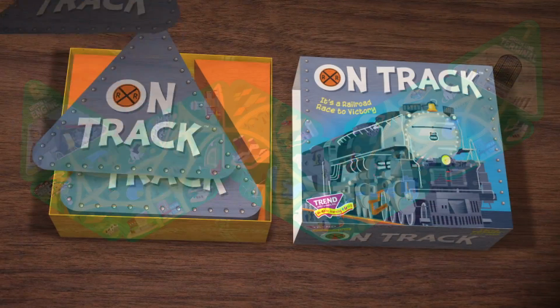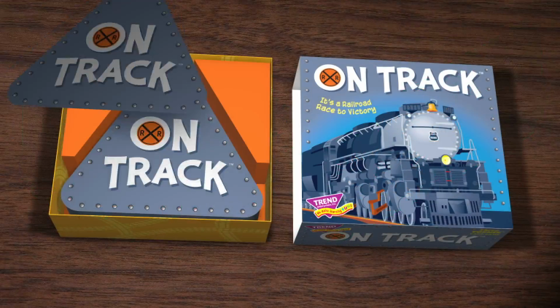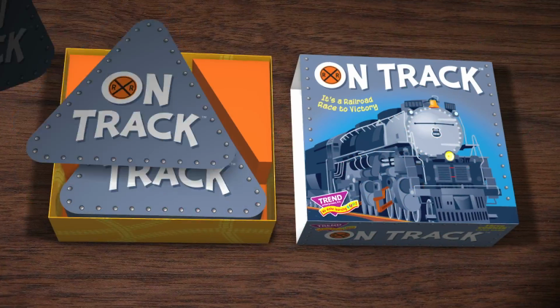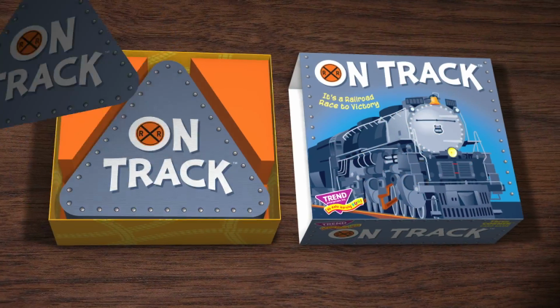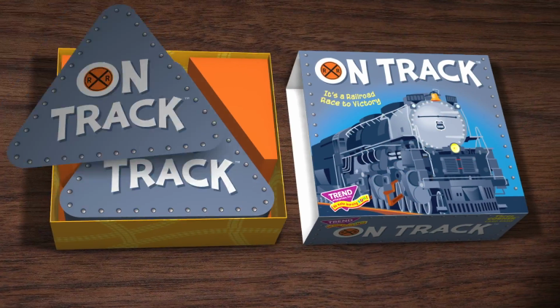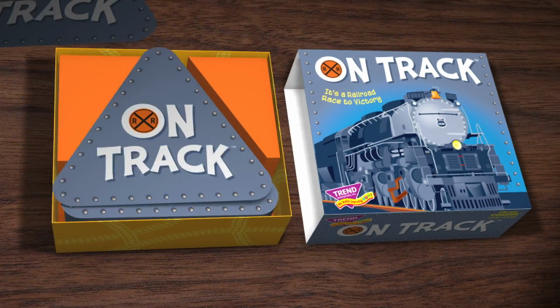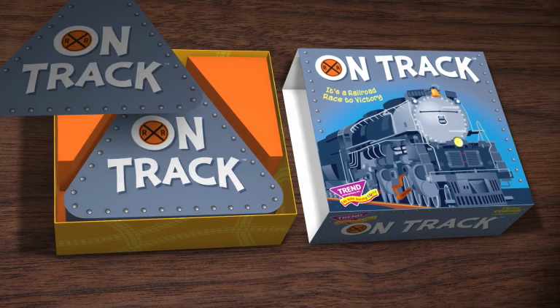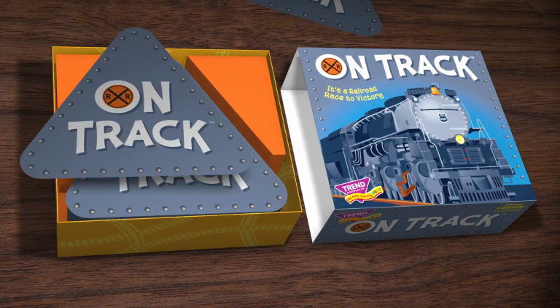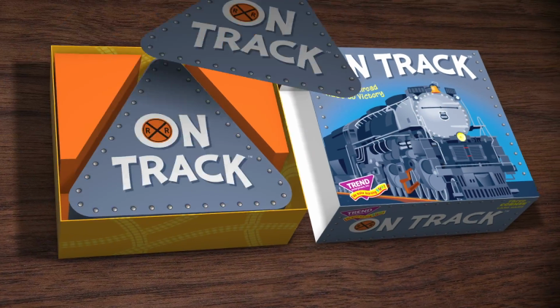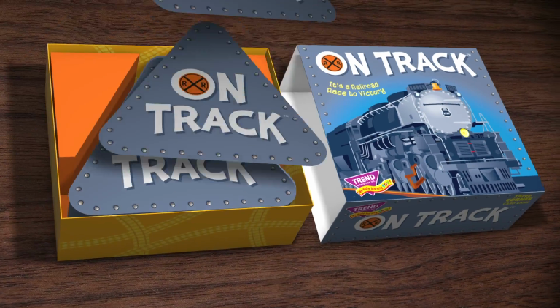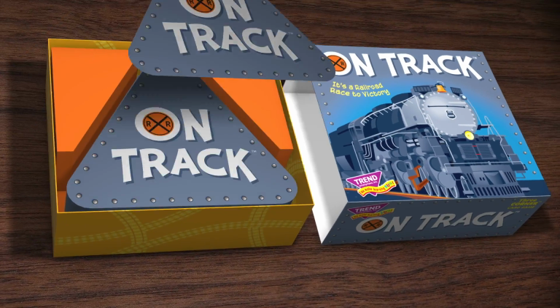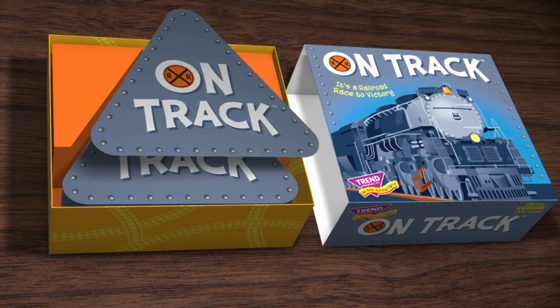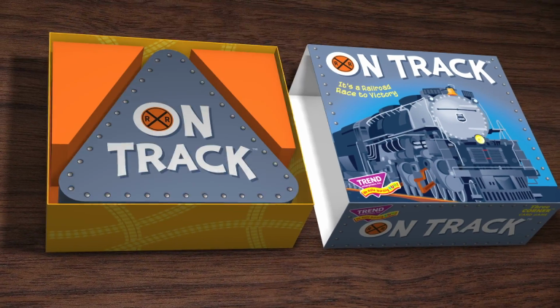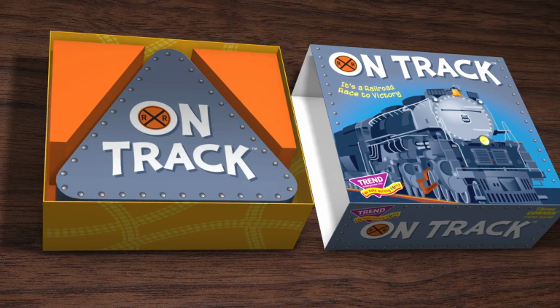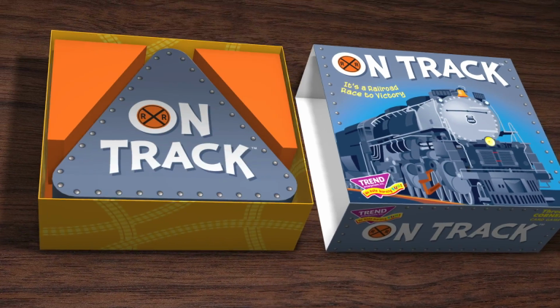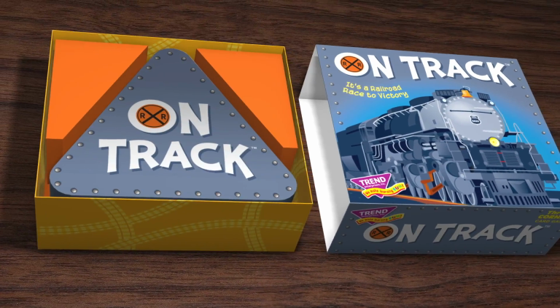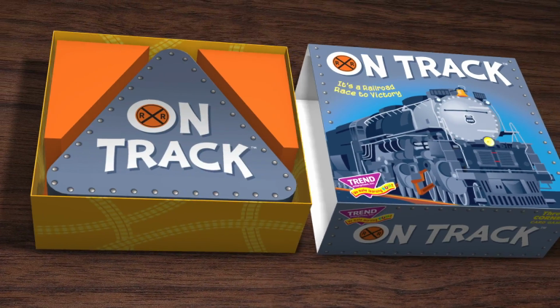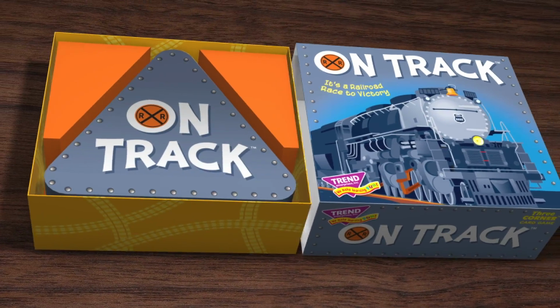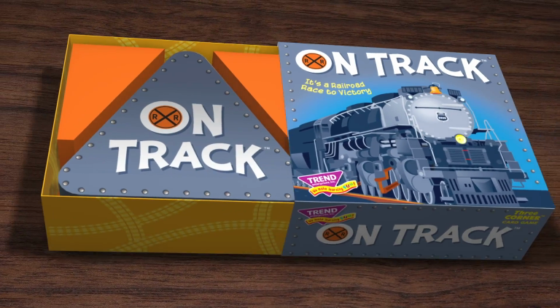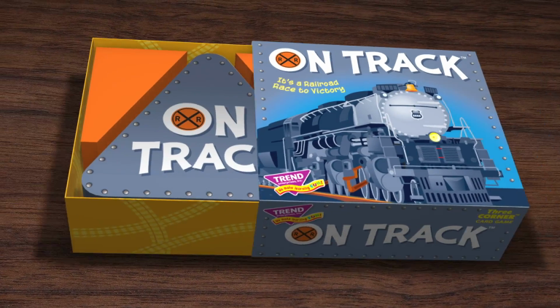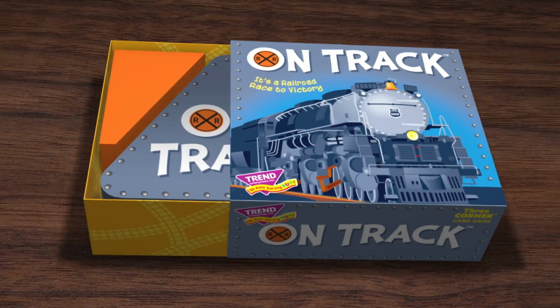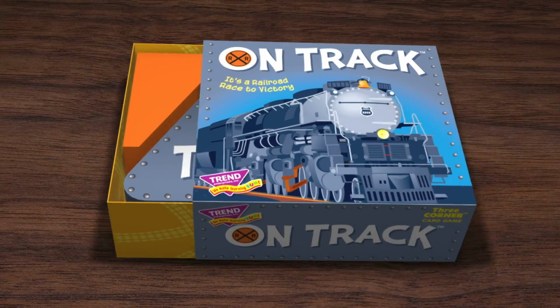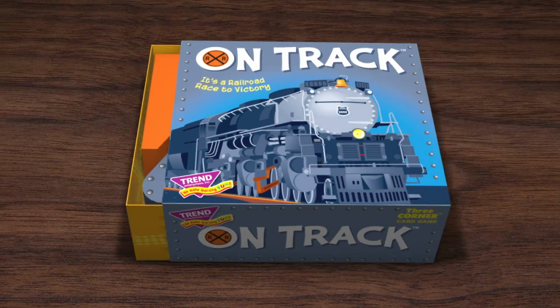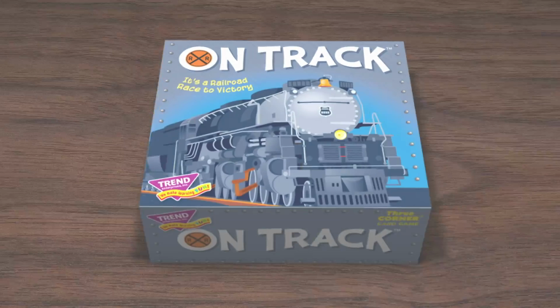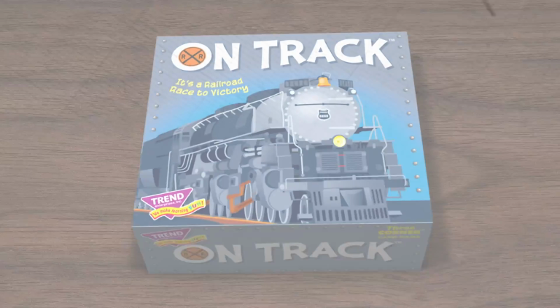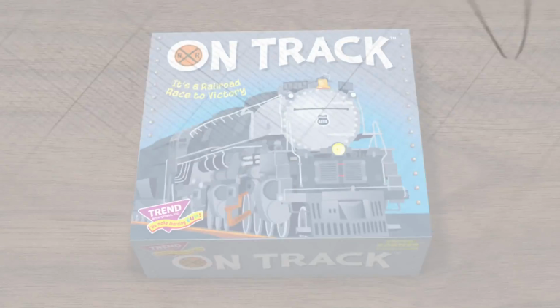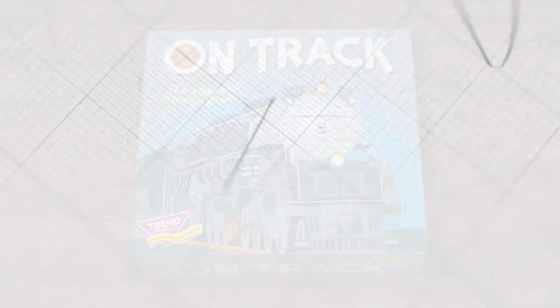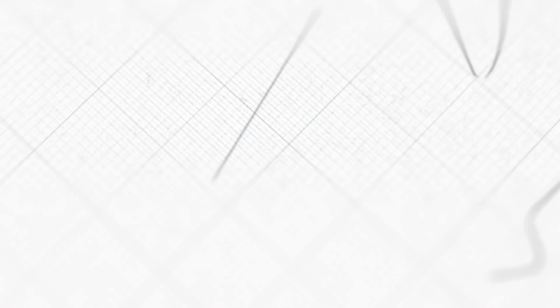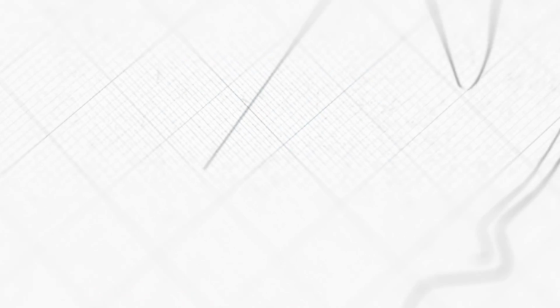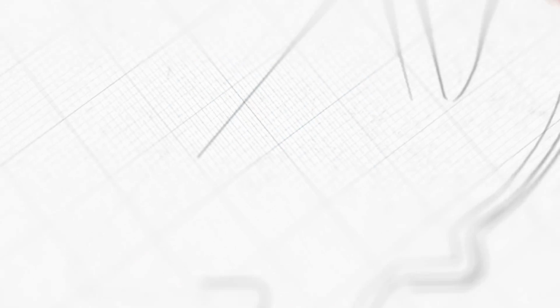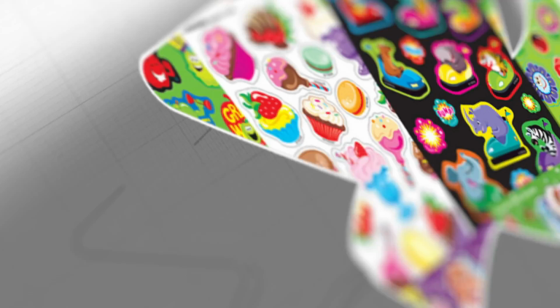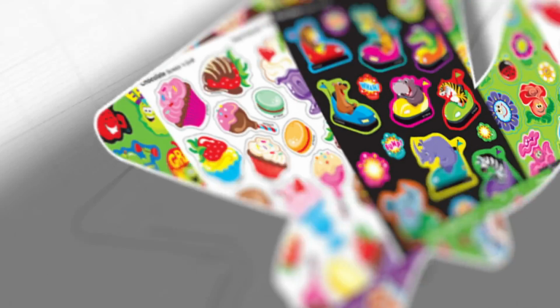On Track! A three-corner card game from Trend. Train not included.